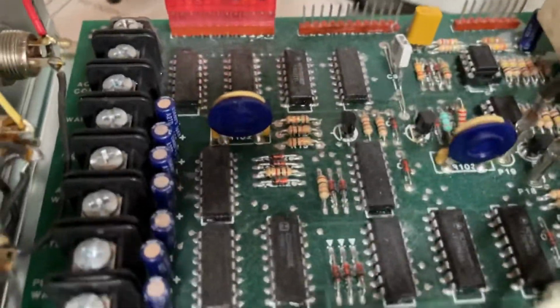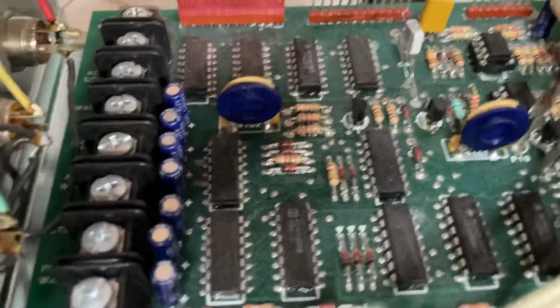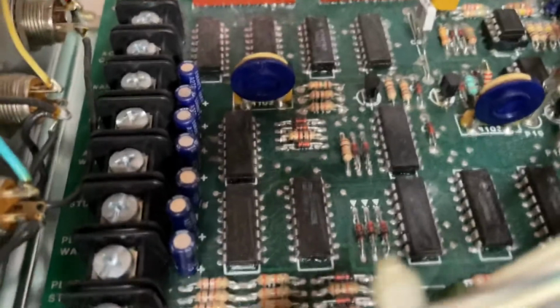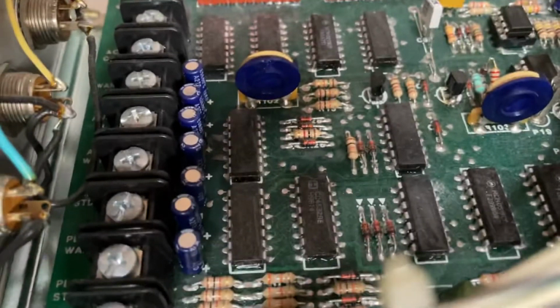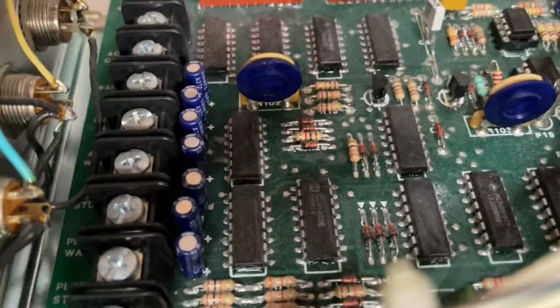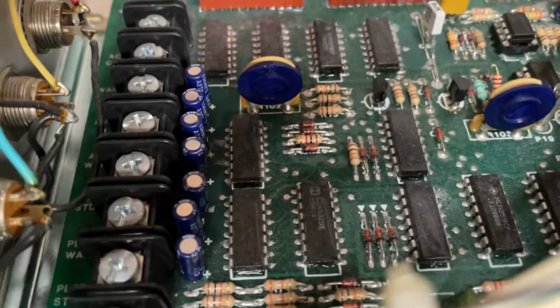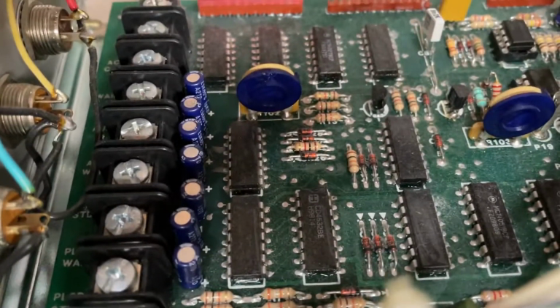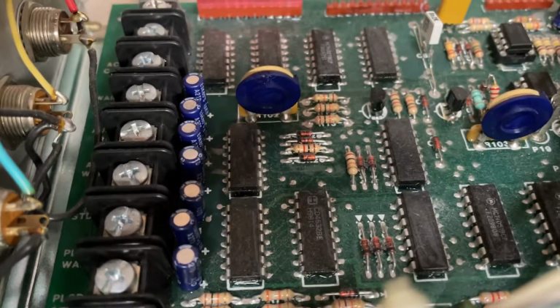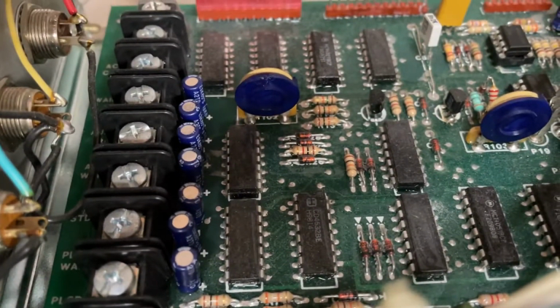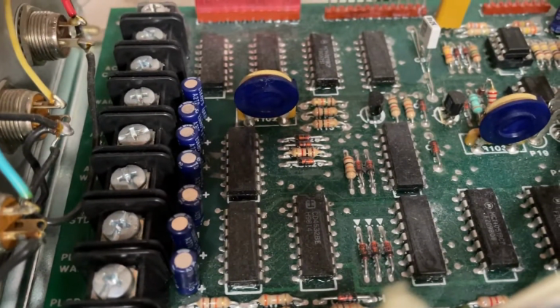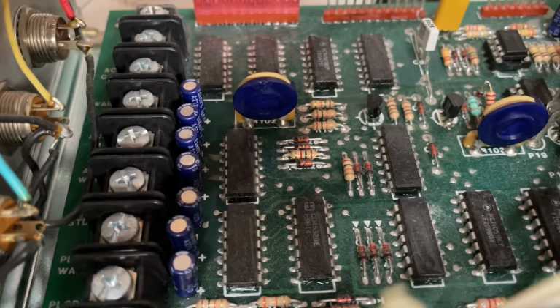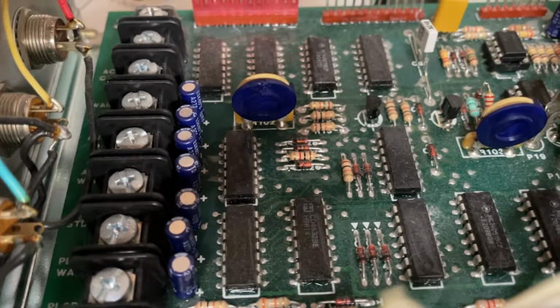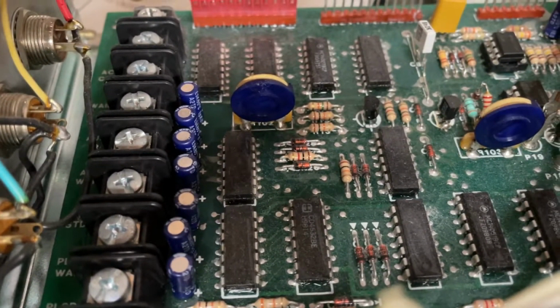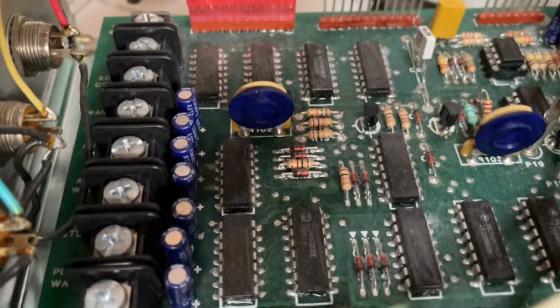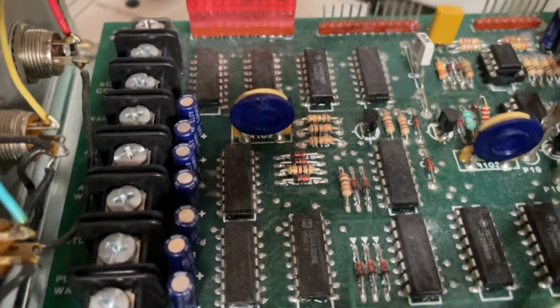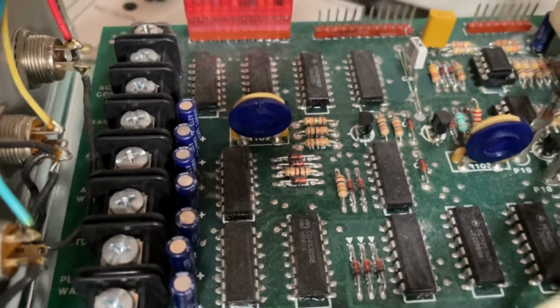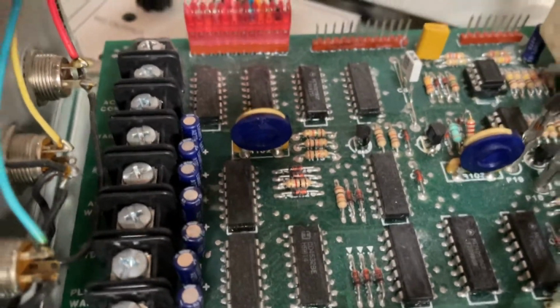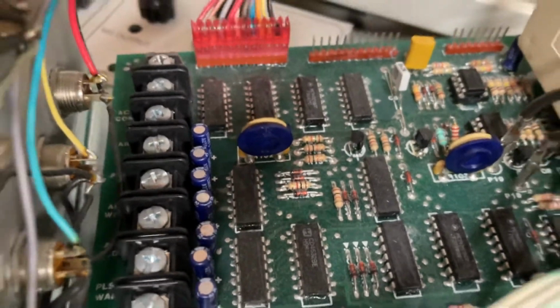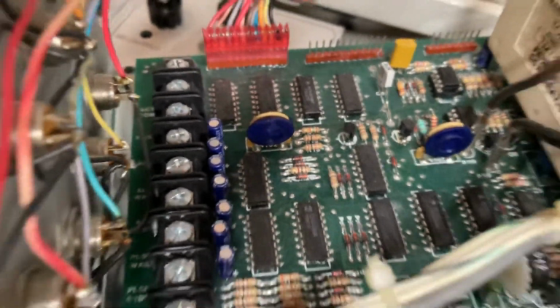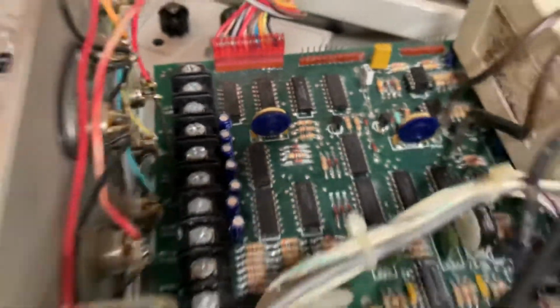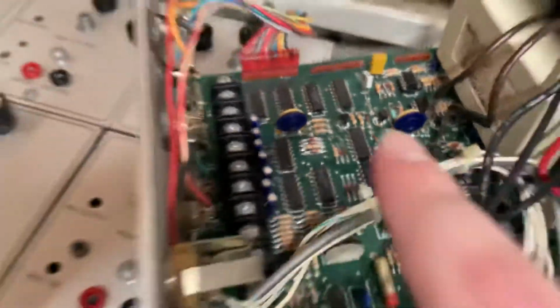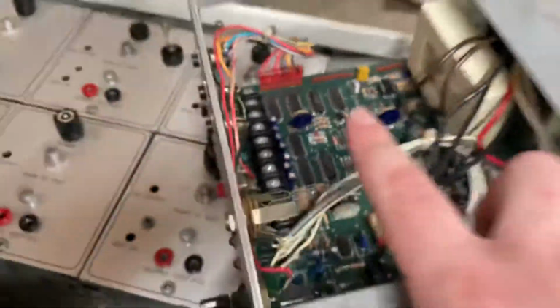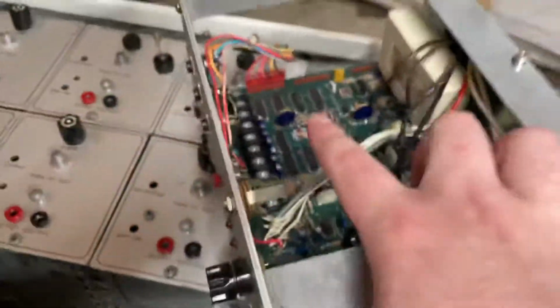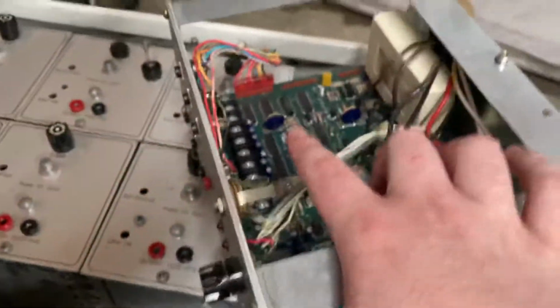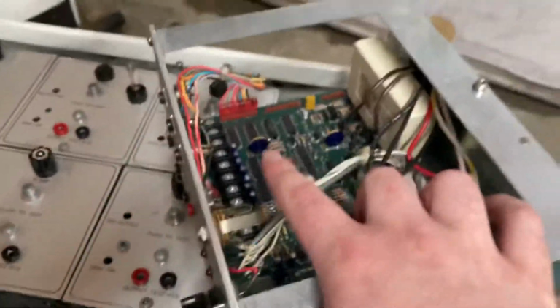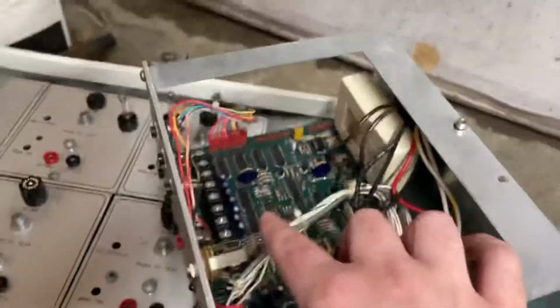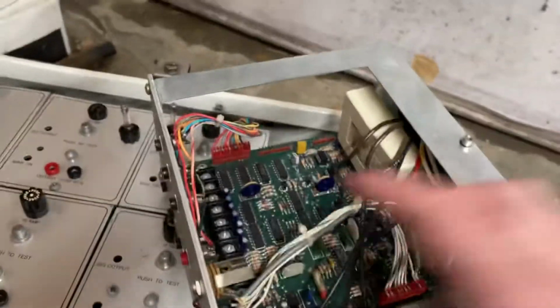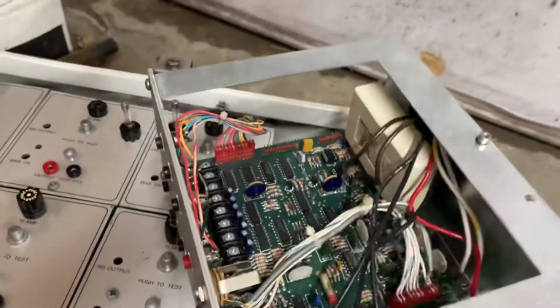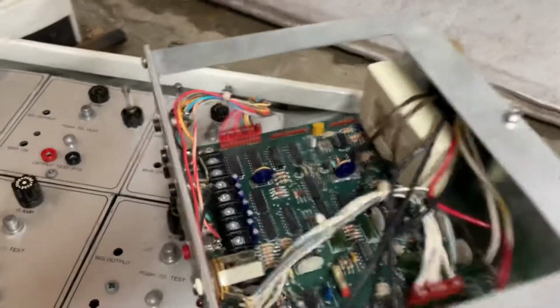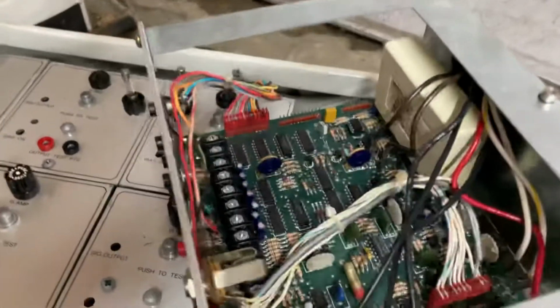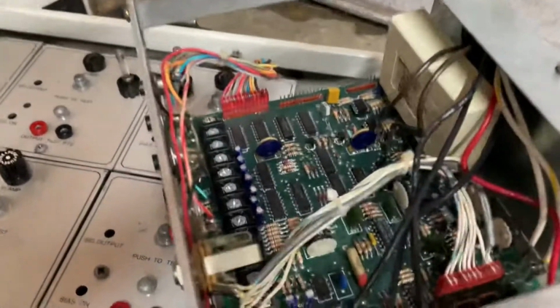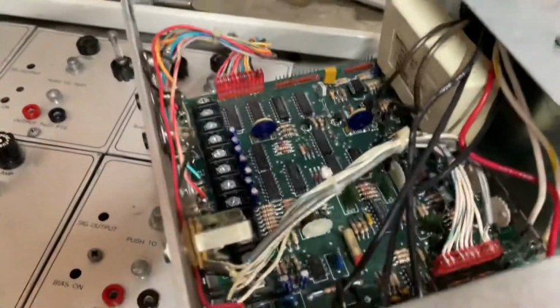You can probably see the number in there — R102. It is called the frequency potentiometer.